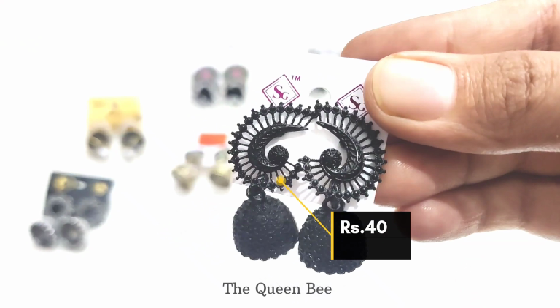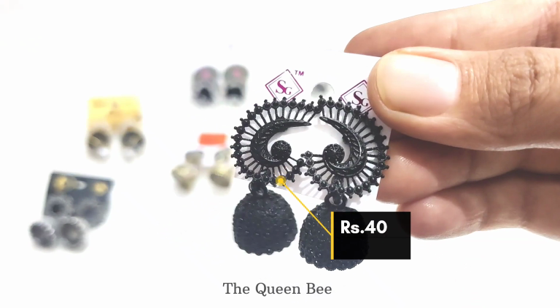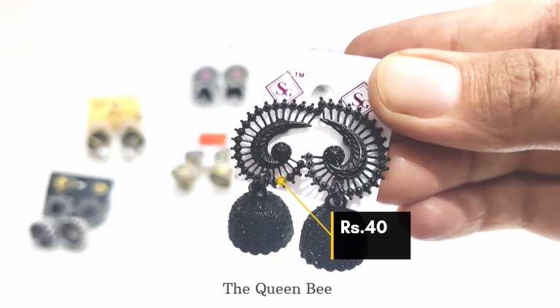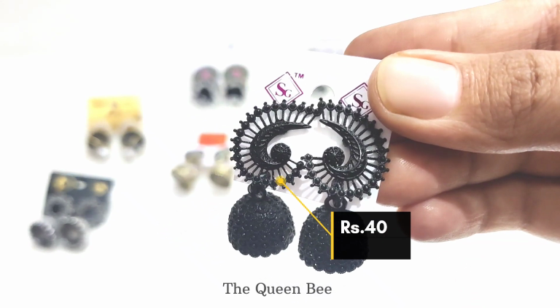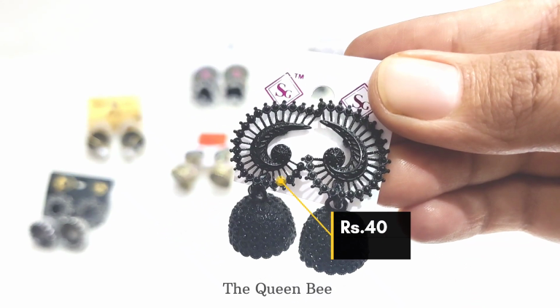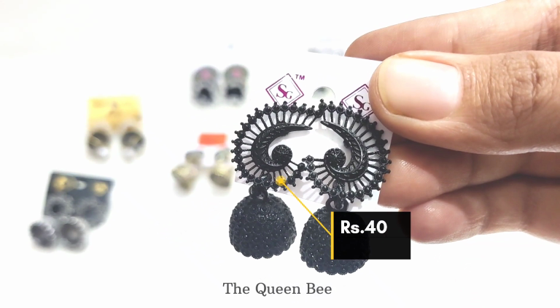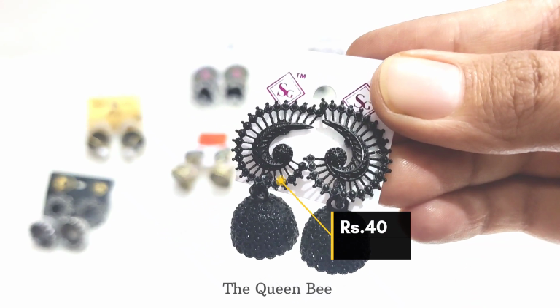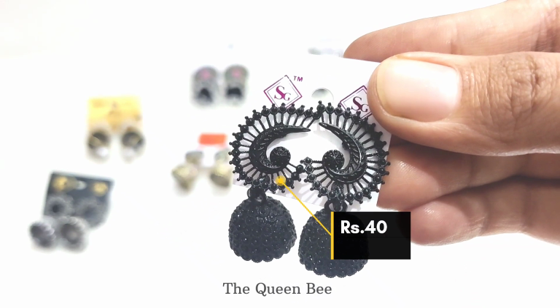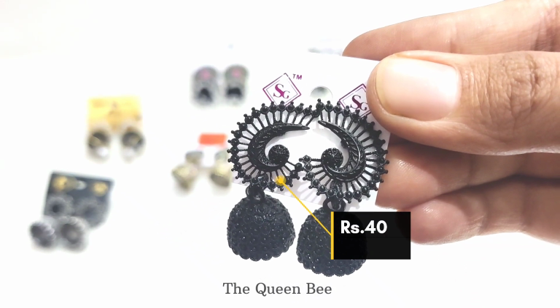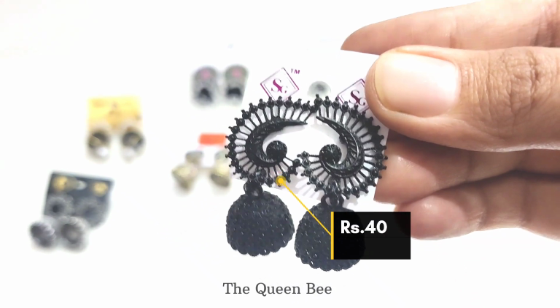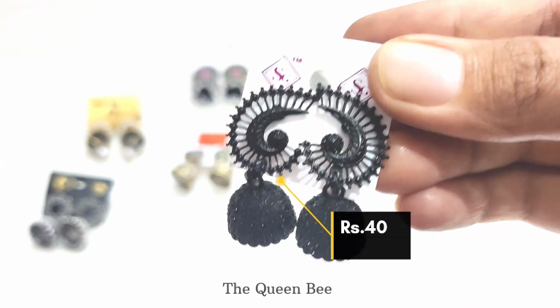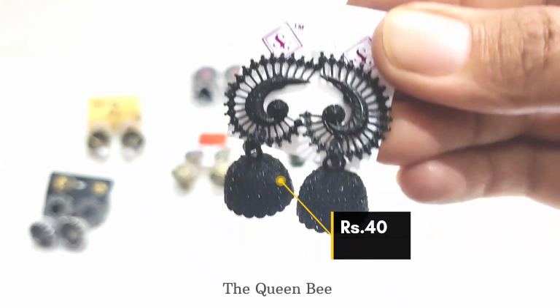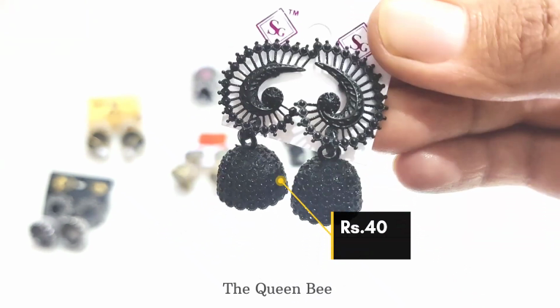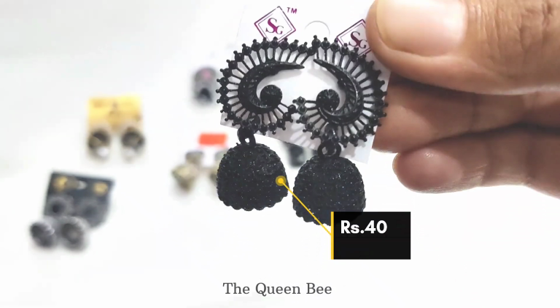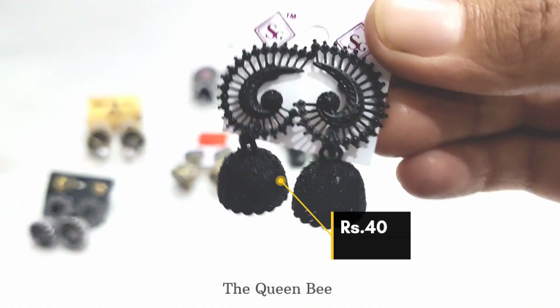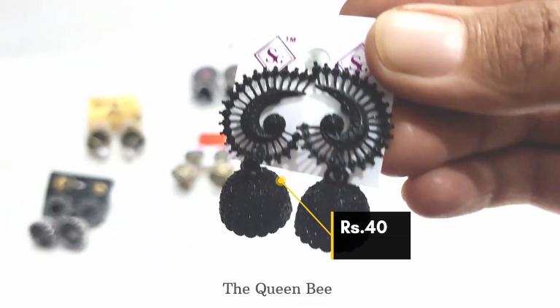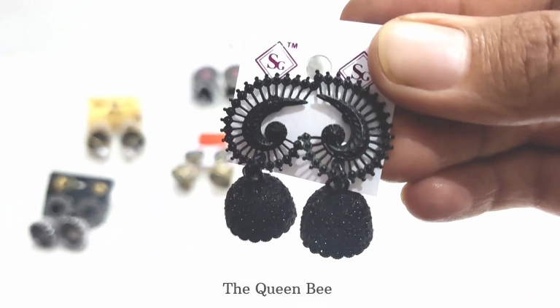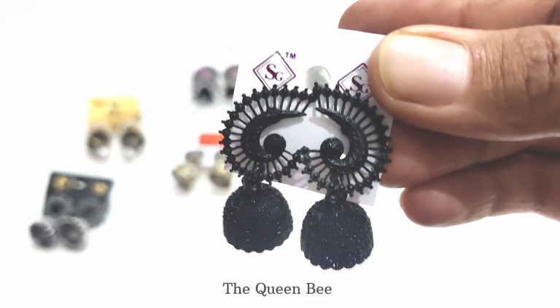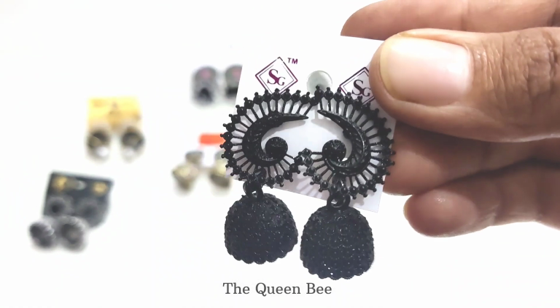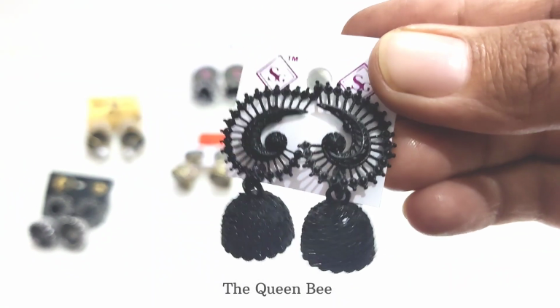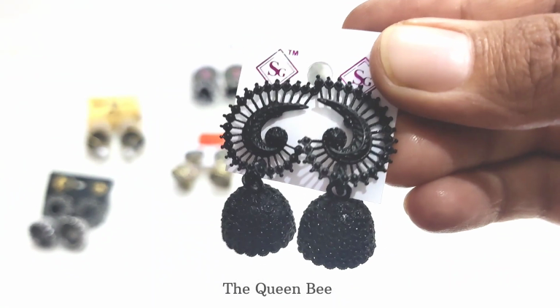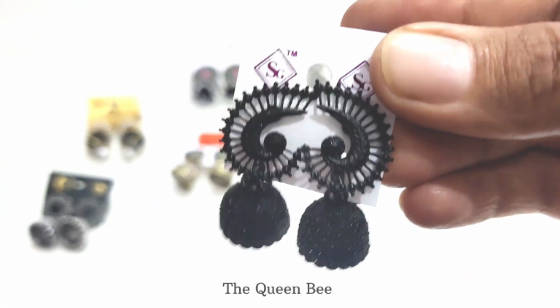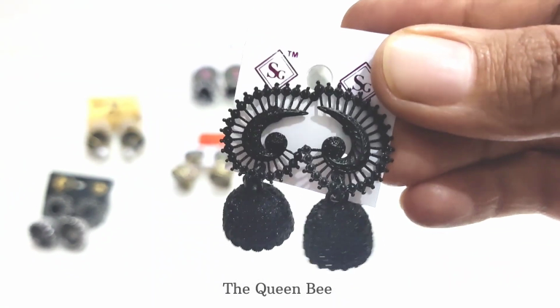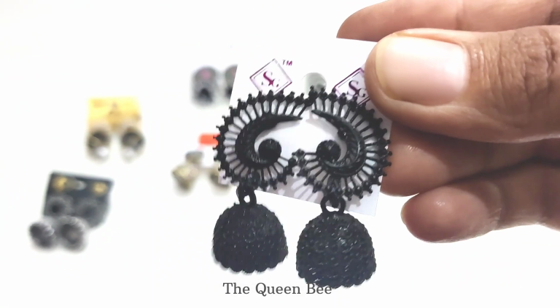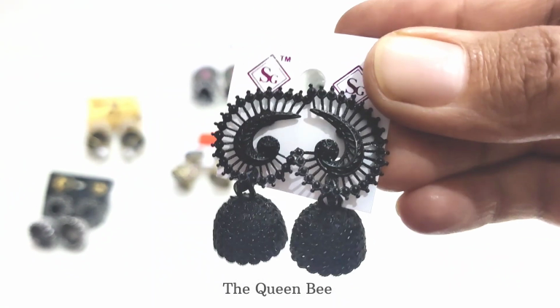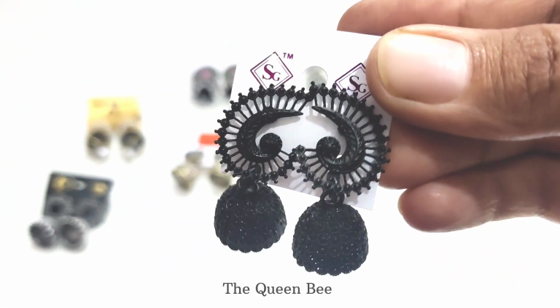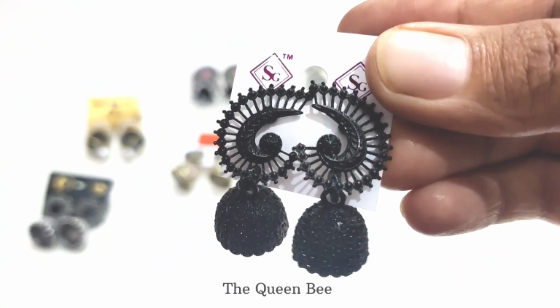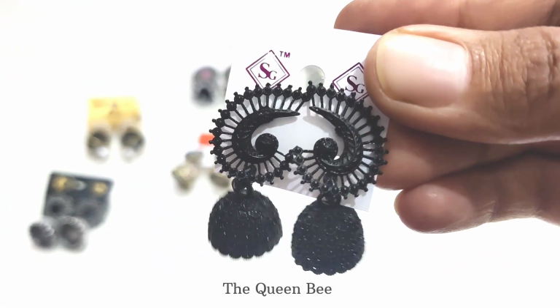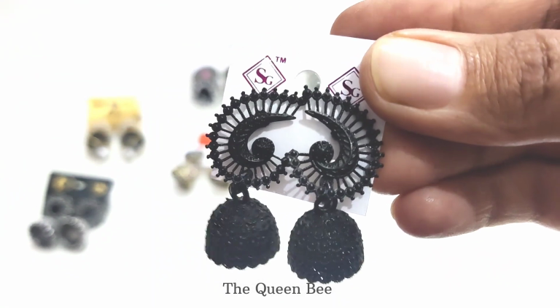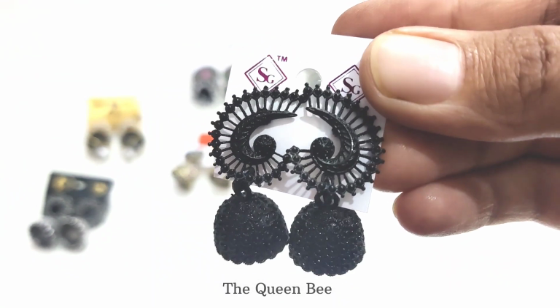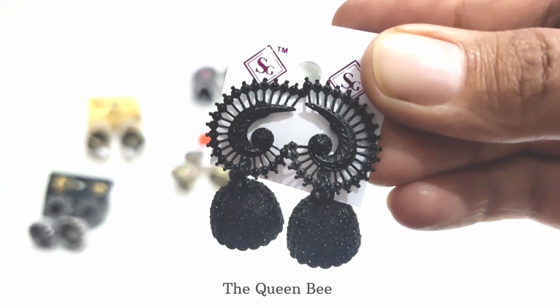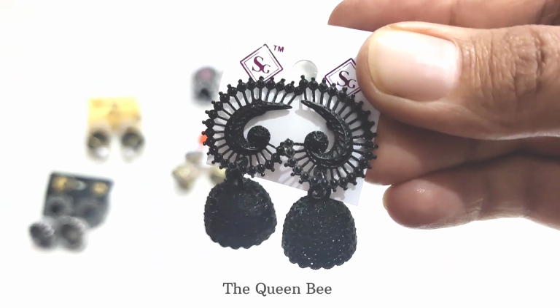The next one is this black metal jhumka. The quality looks good and it cost 40 rupees.